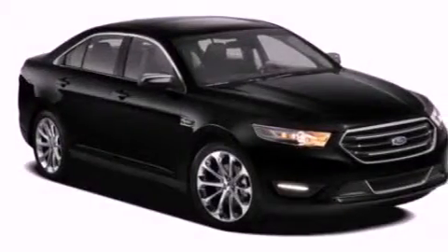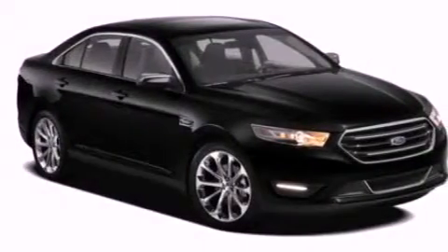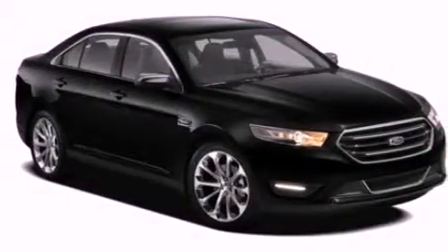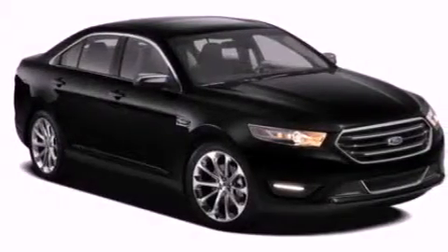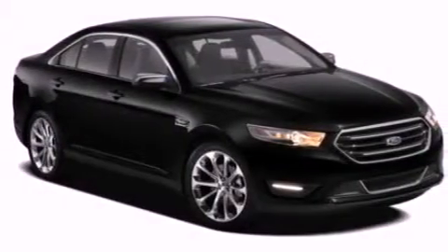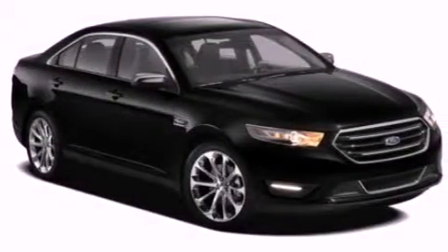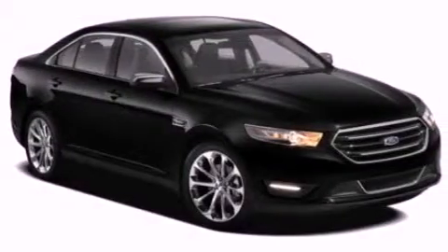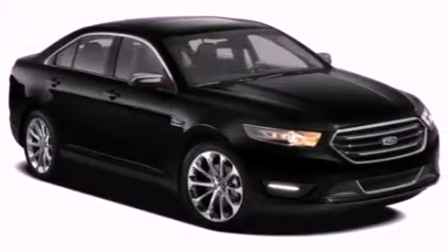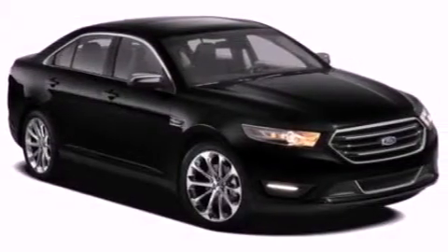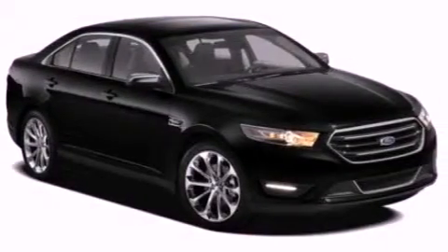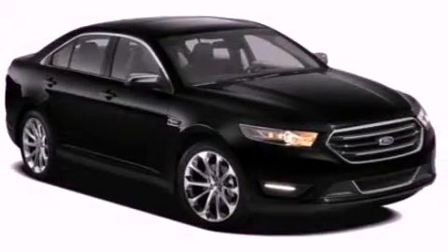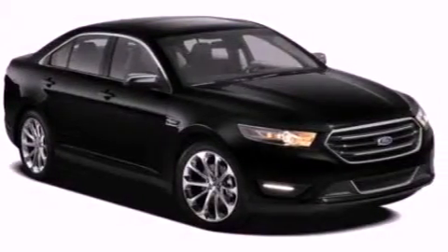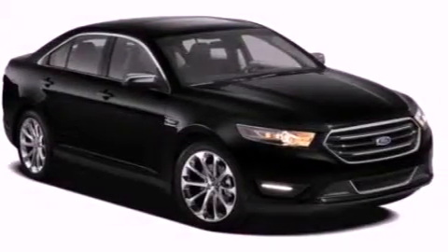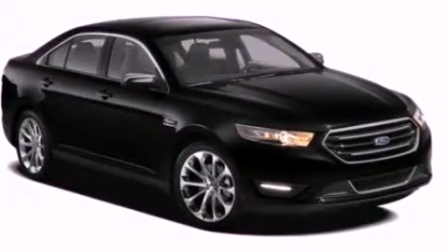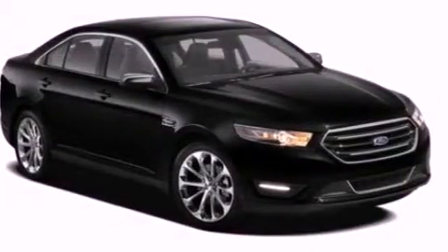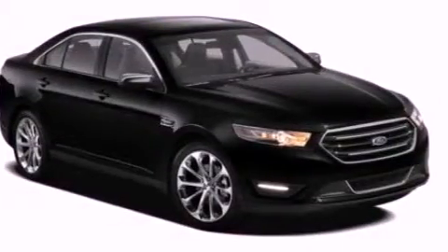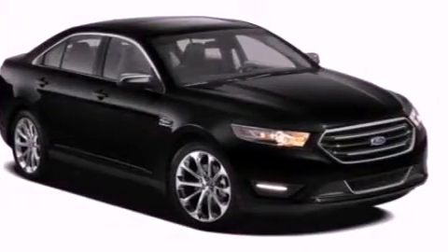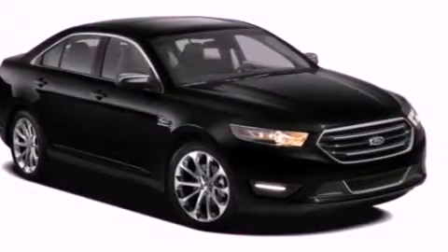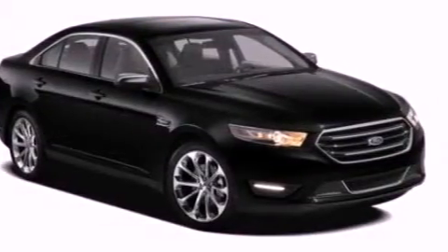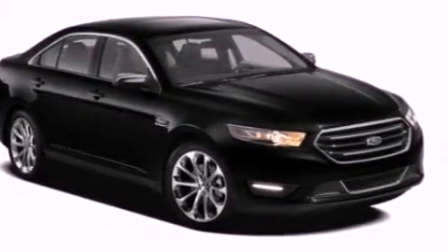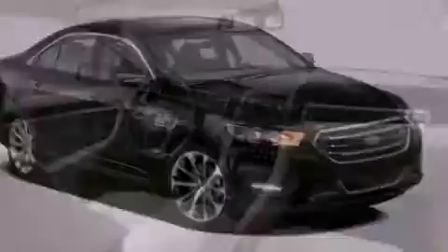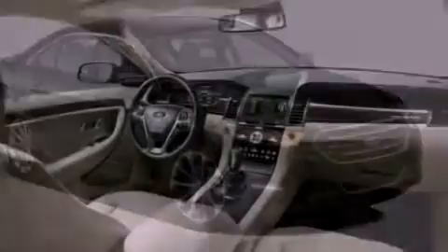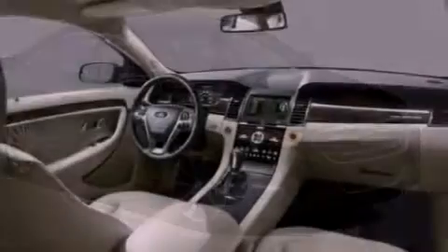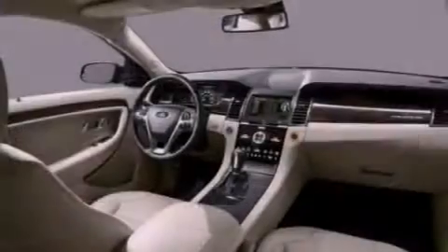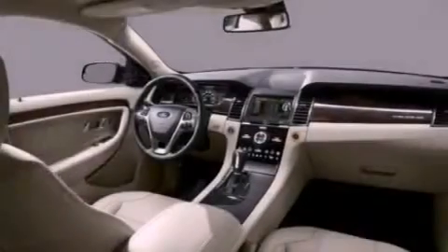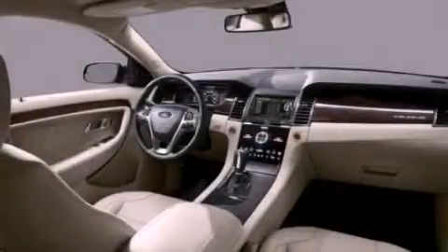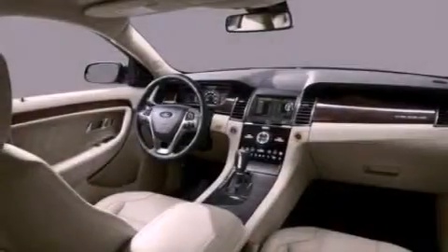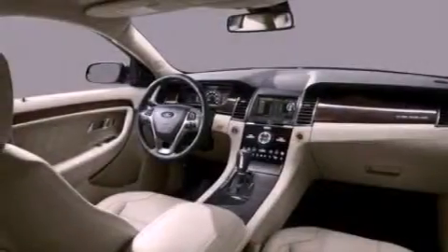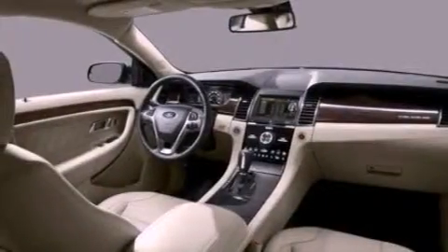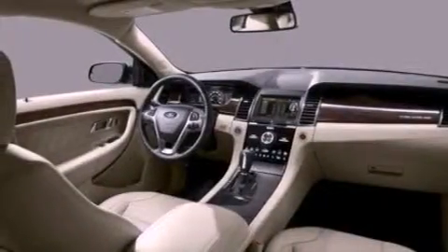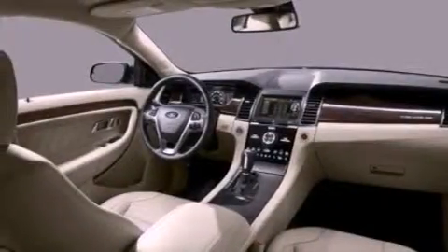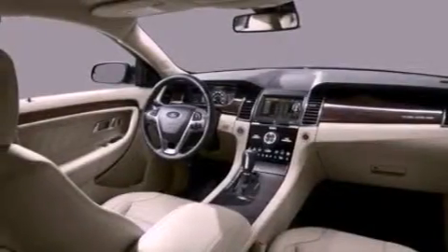Also included are a security system, dusk-sensing headlights, privacy glass, and air conditioning.